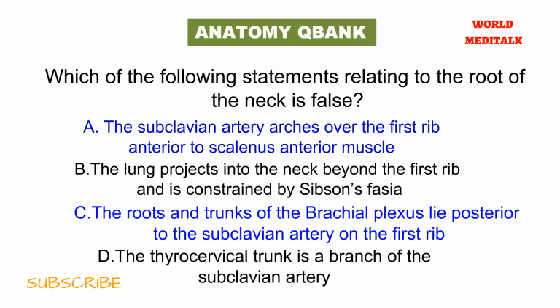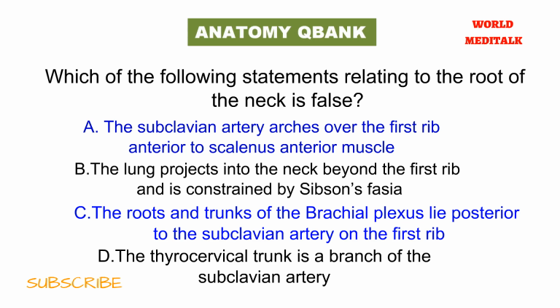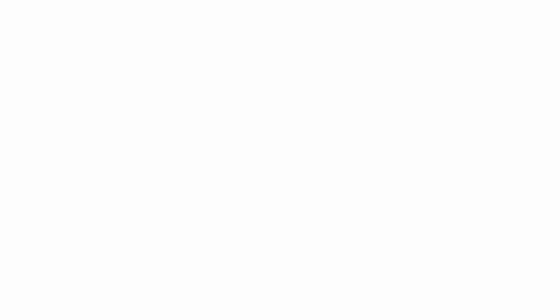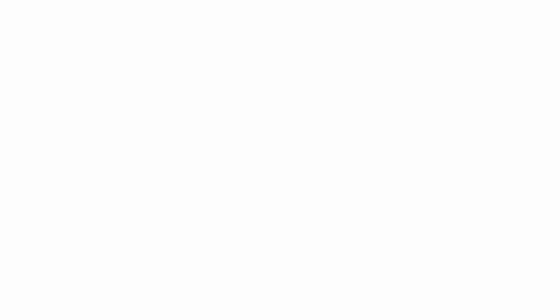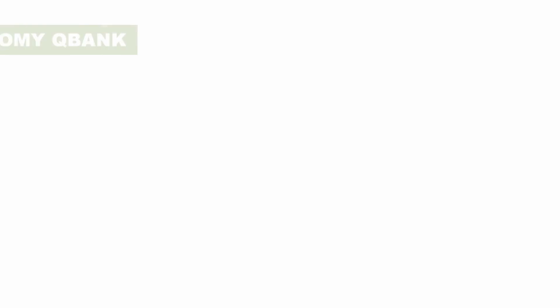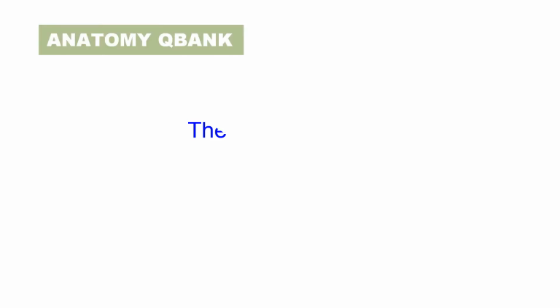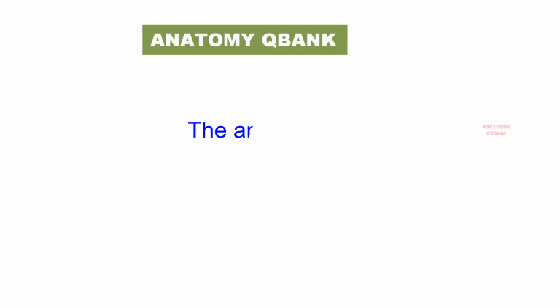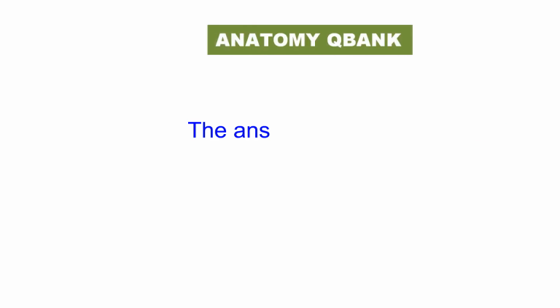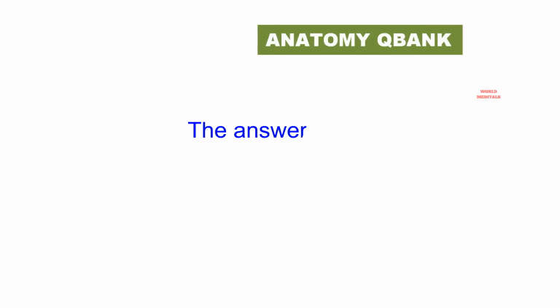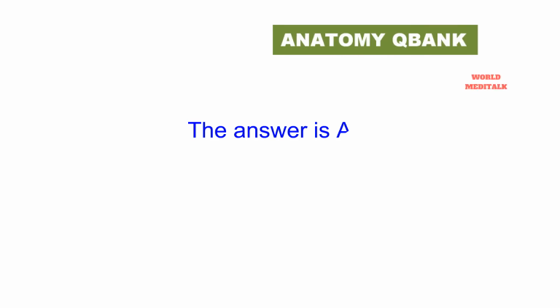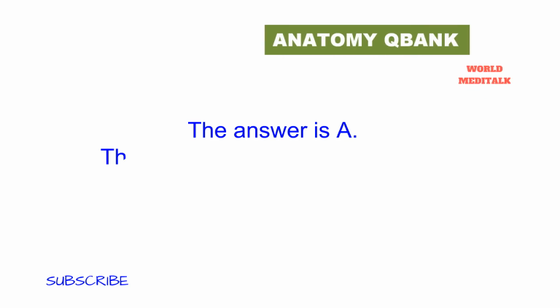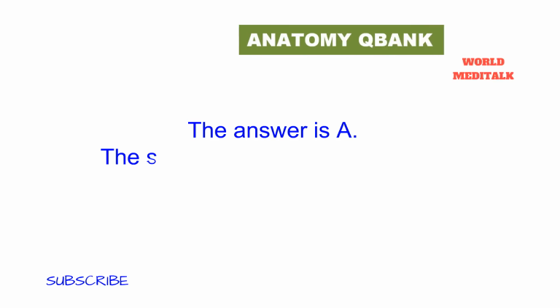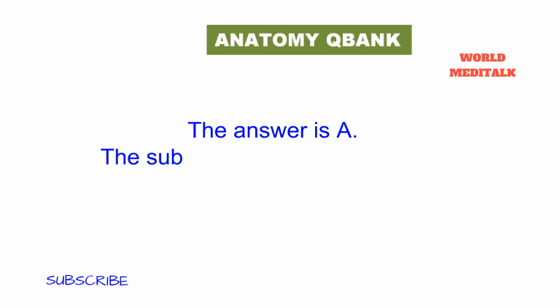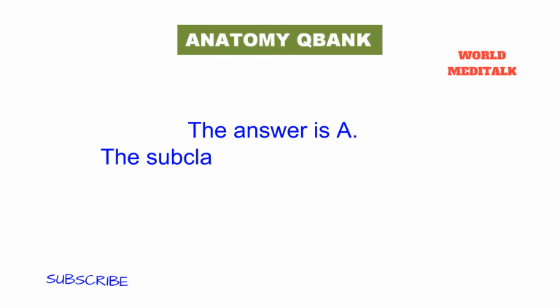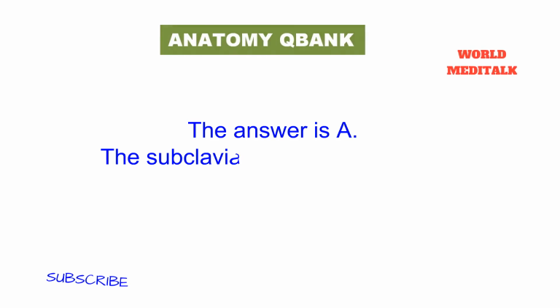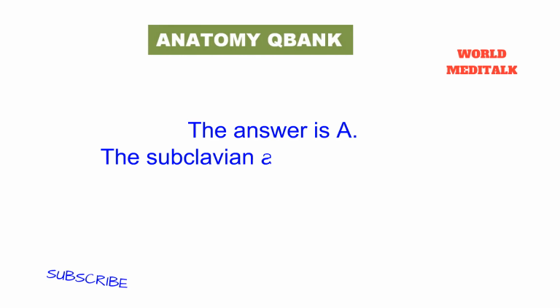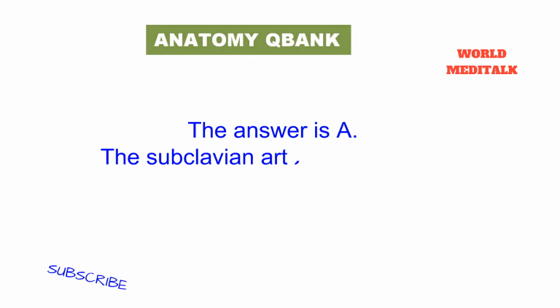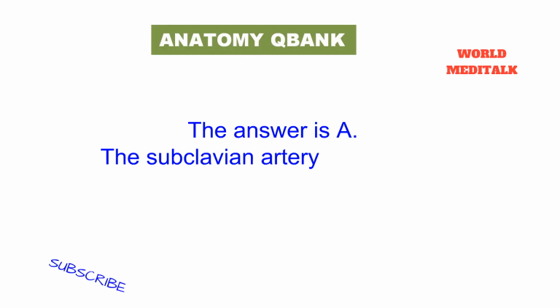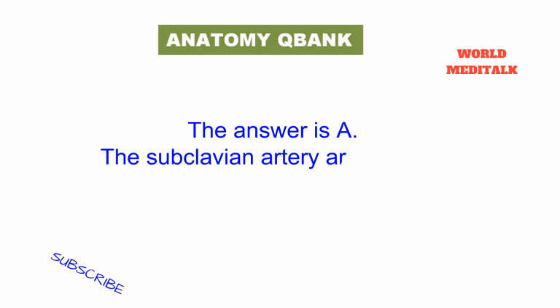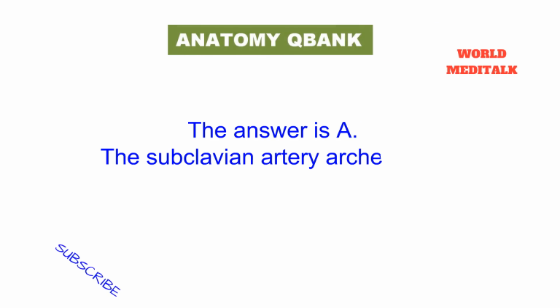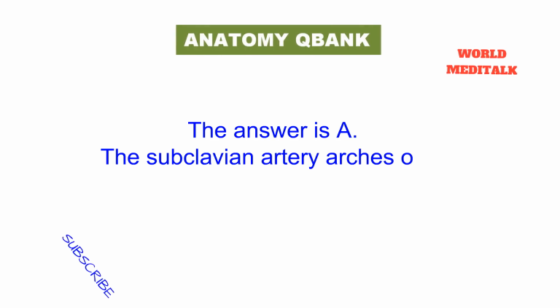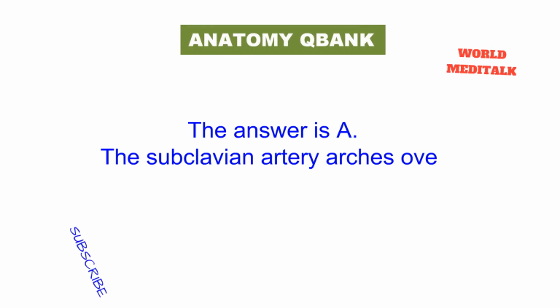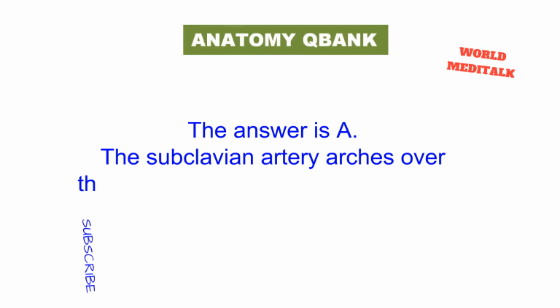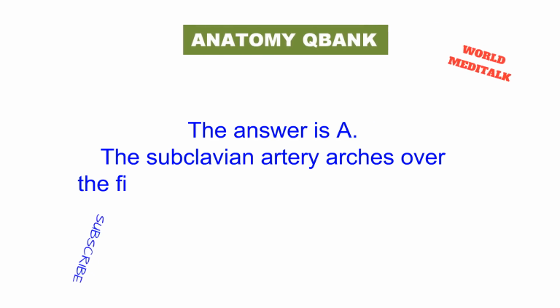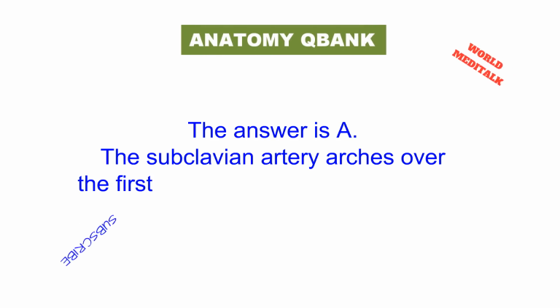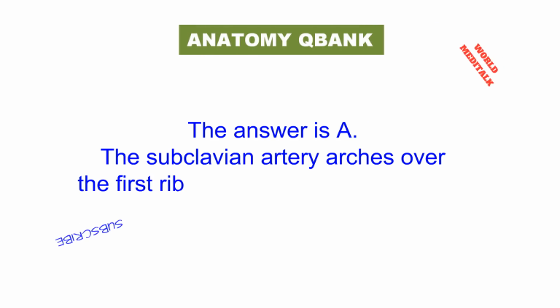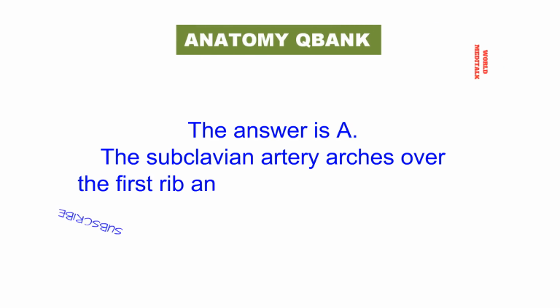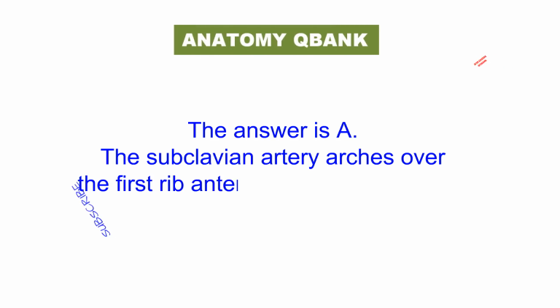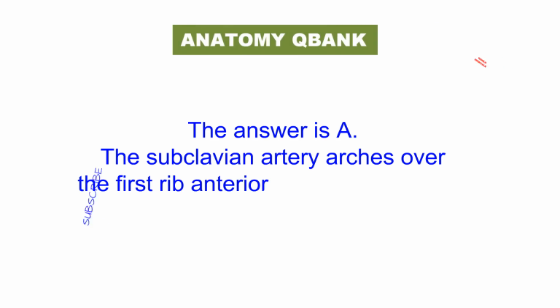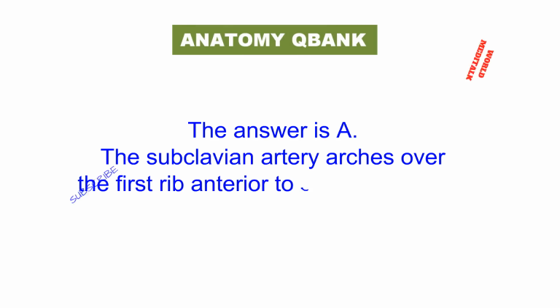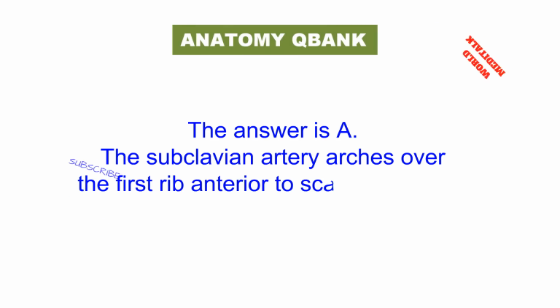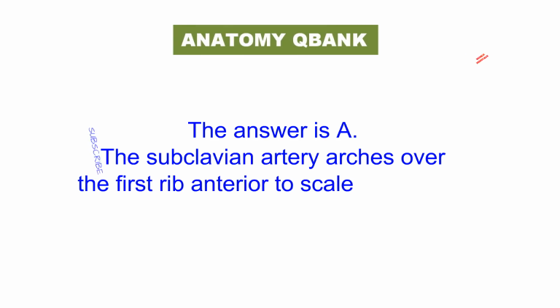The answer is: the subclavian artery arches over the first rib anterior to the scalenus anterior muscle.